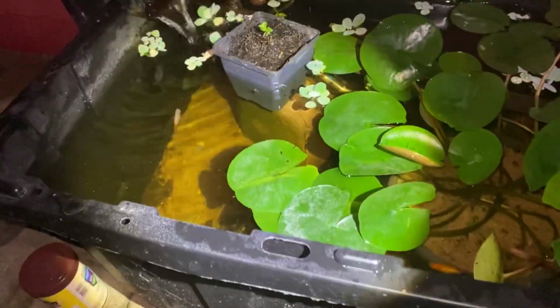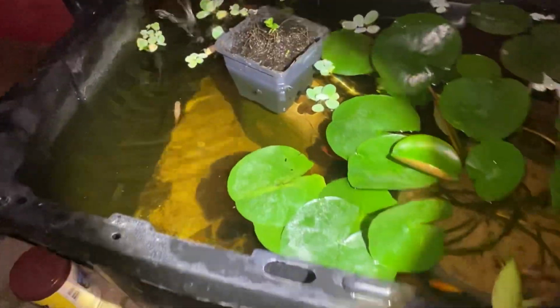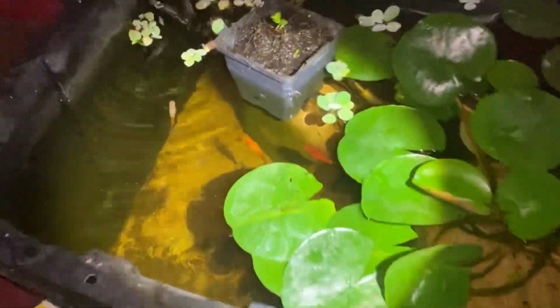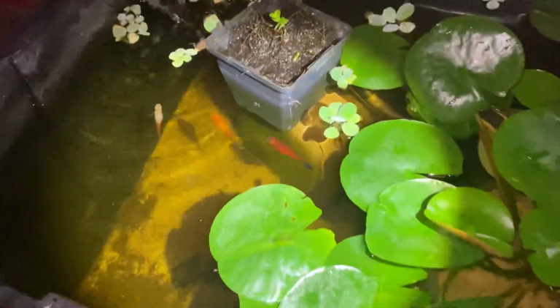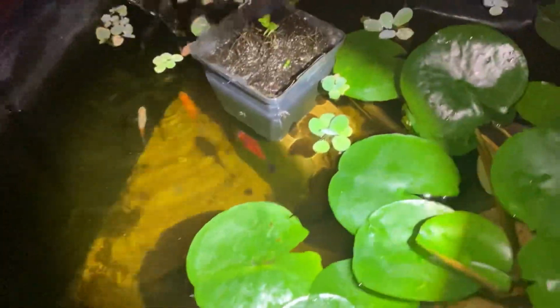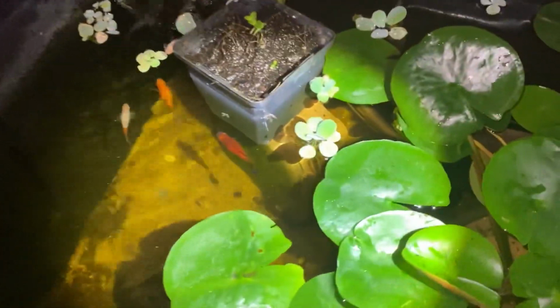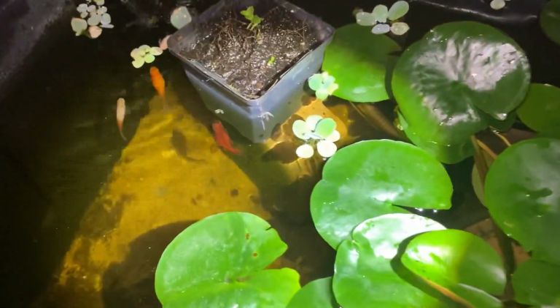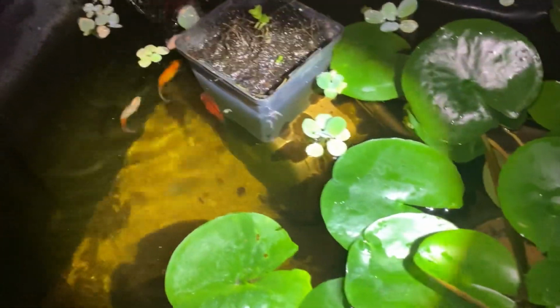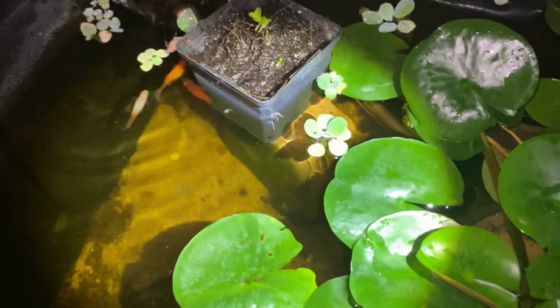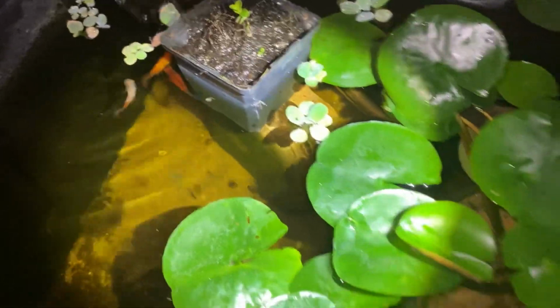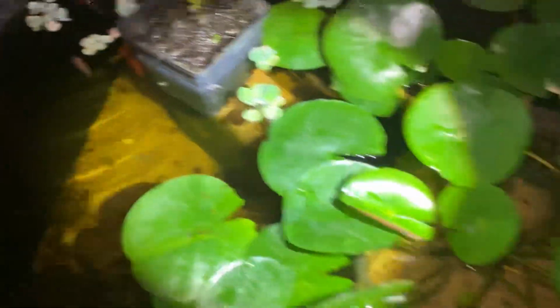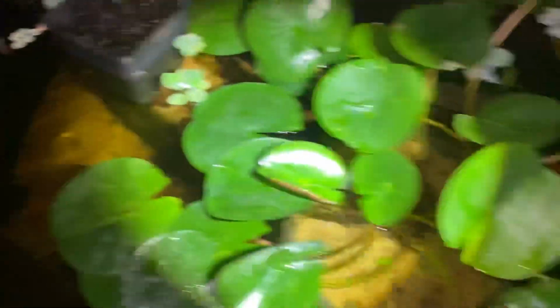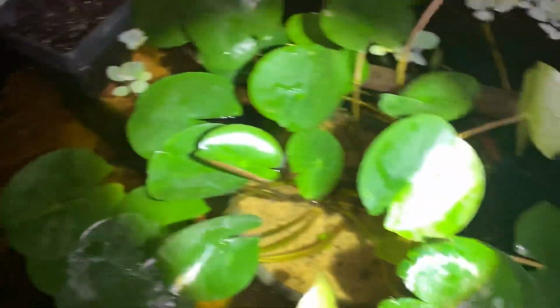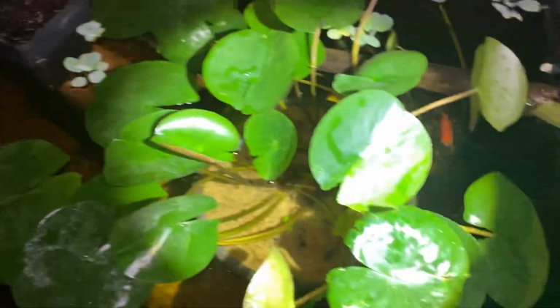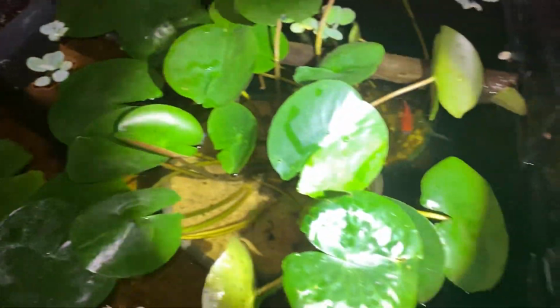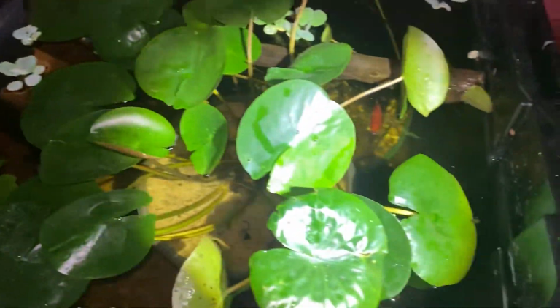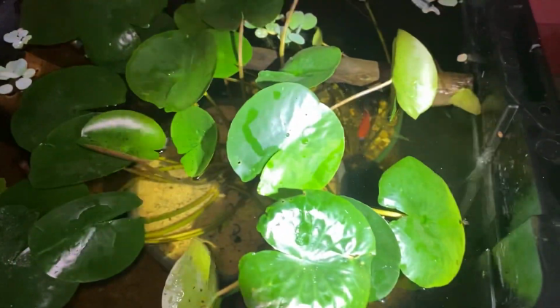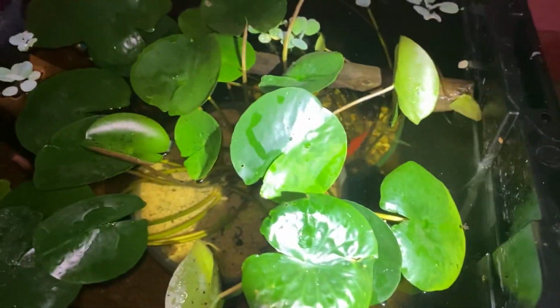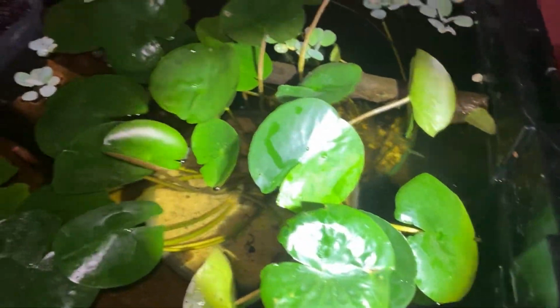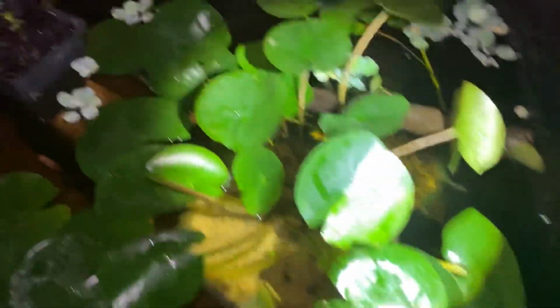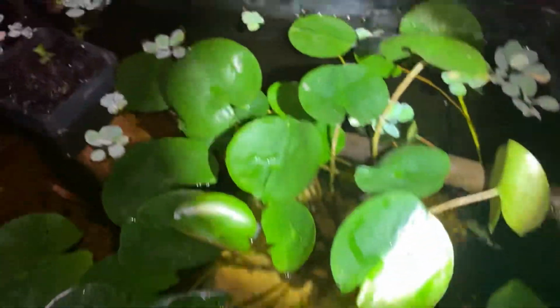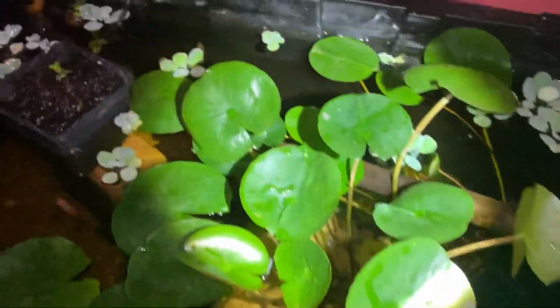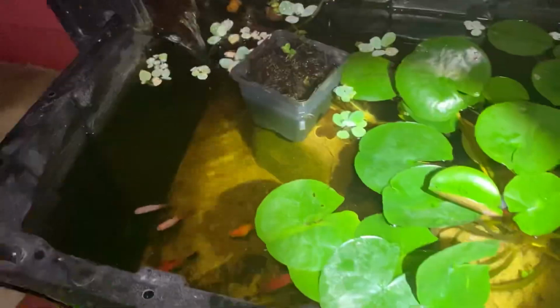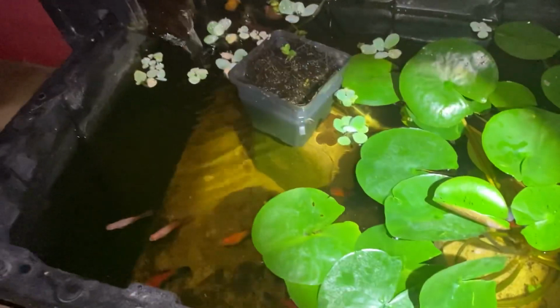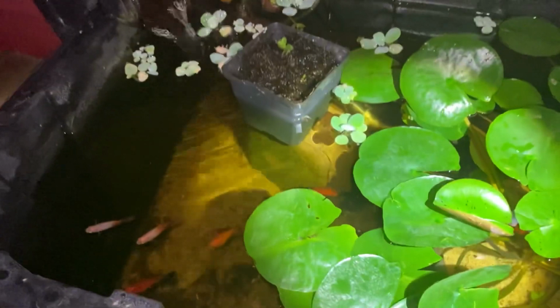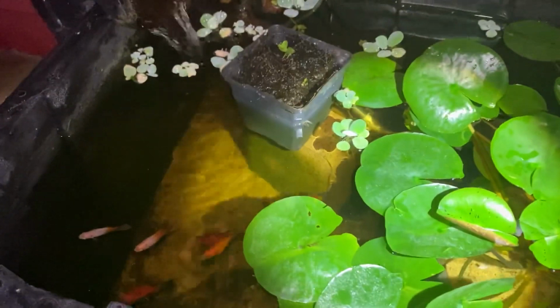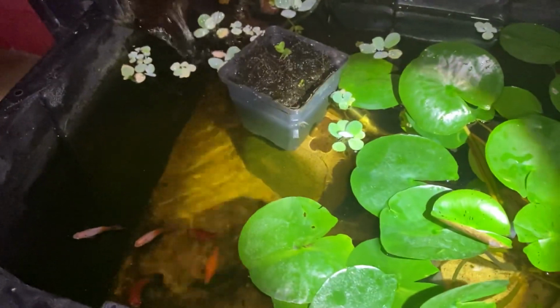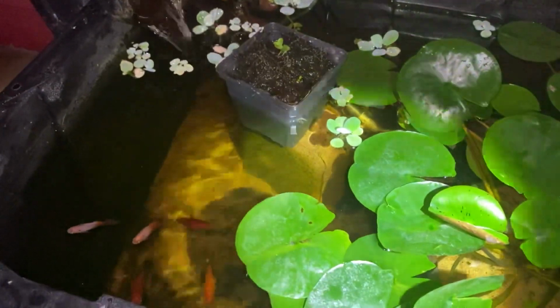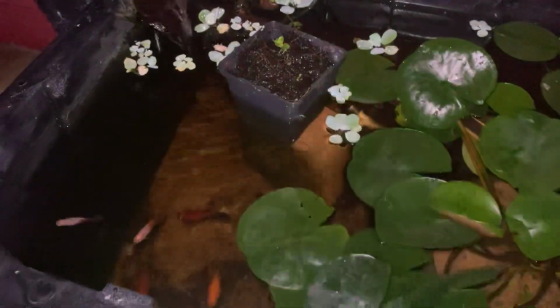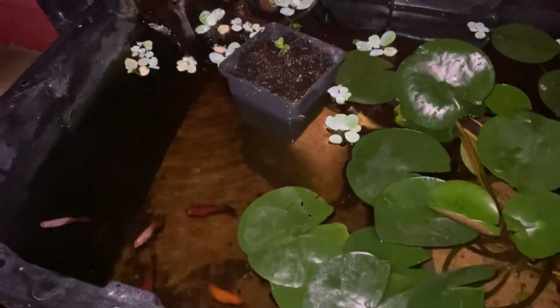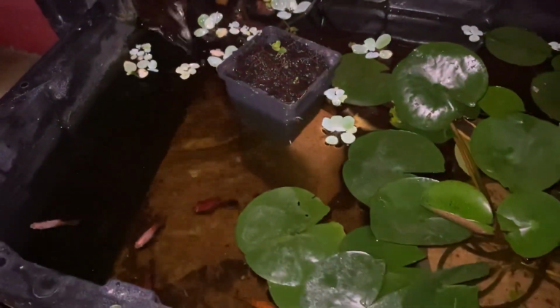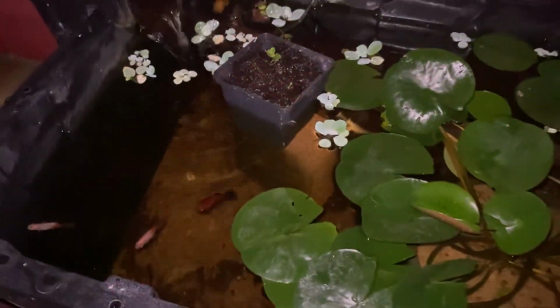Well, thank you guys so much for watching. I'm glad we got the pesky little bluegill out. Subscribe and I'll catch you in the next video.